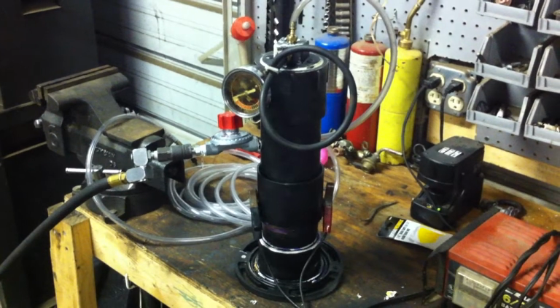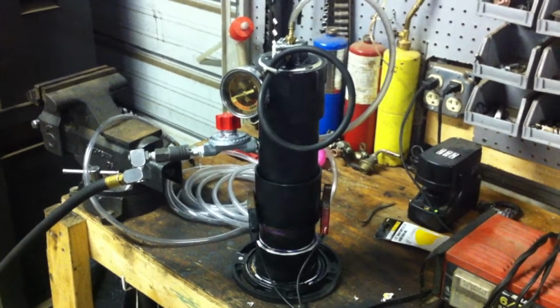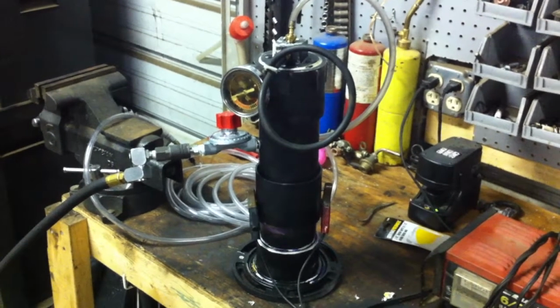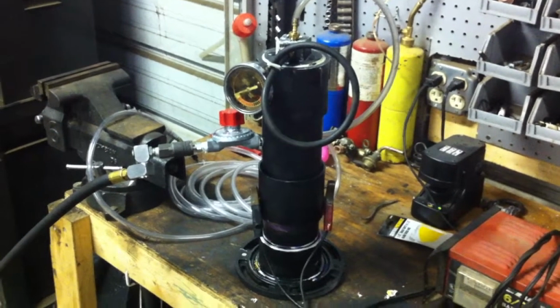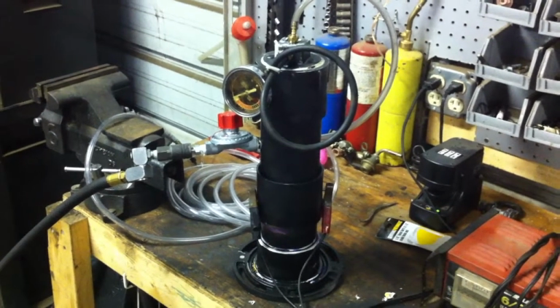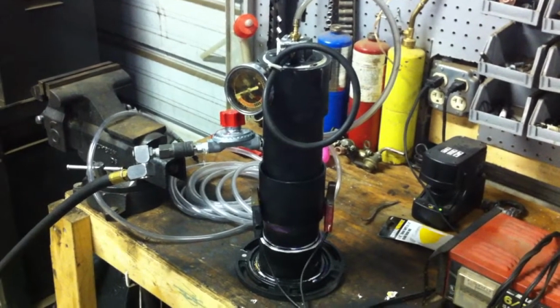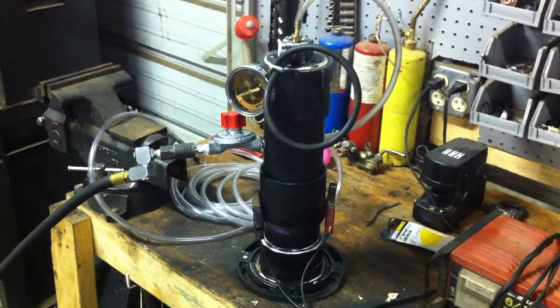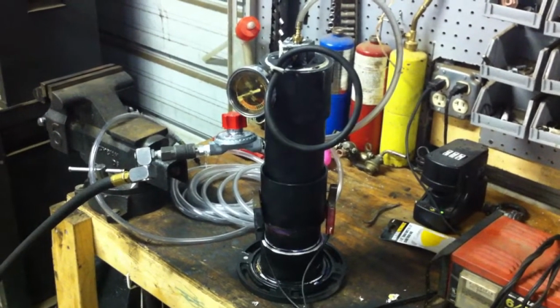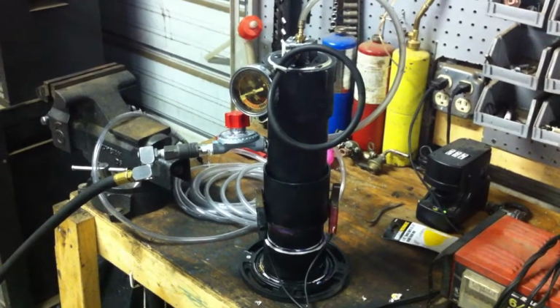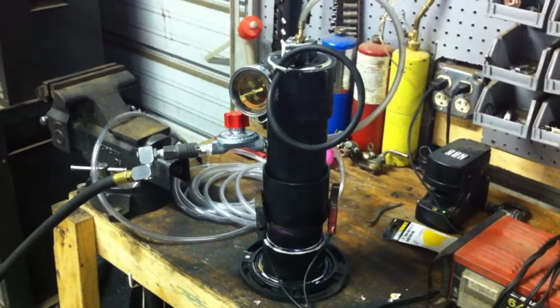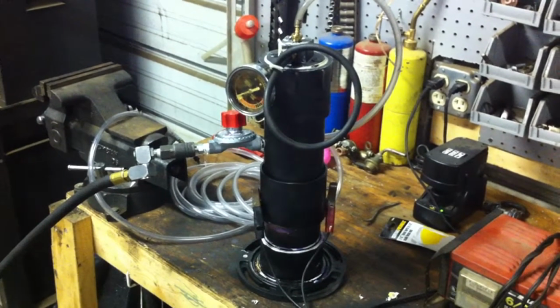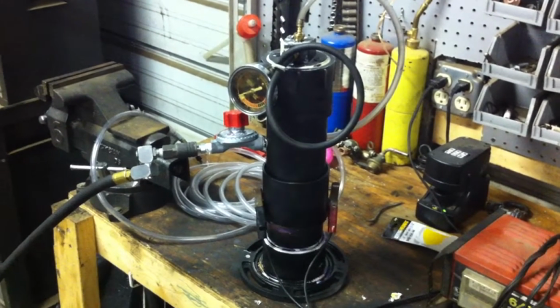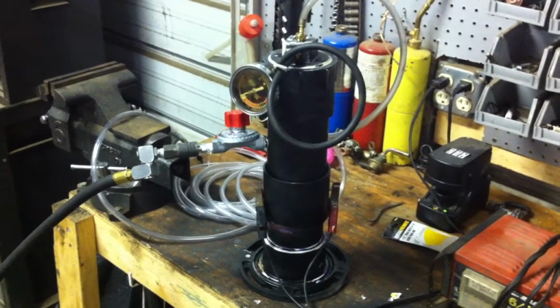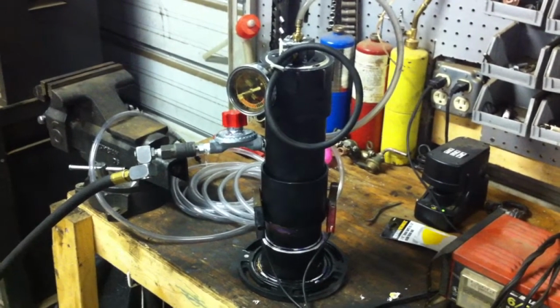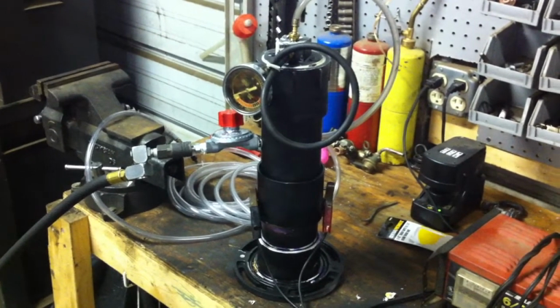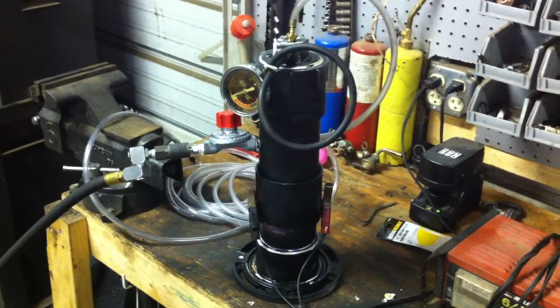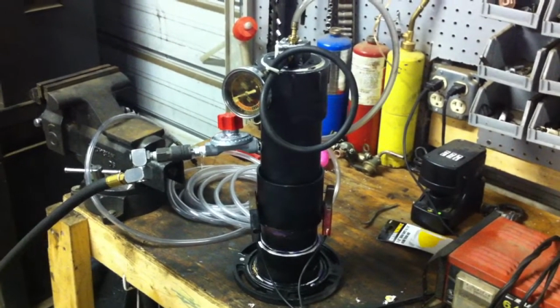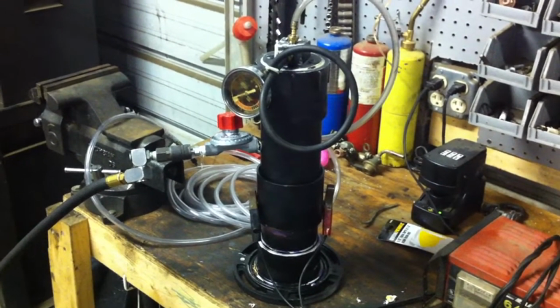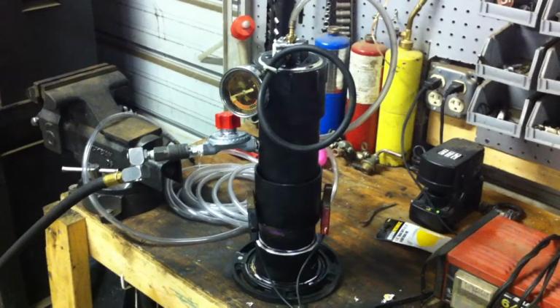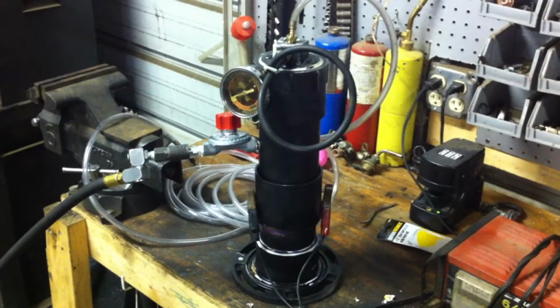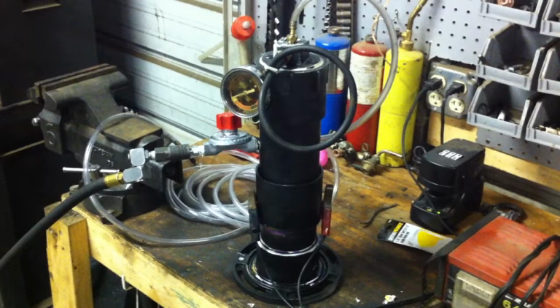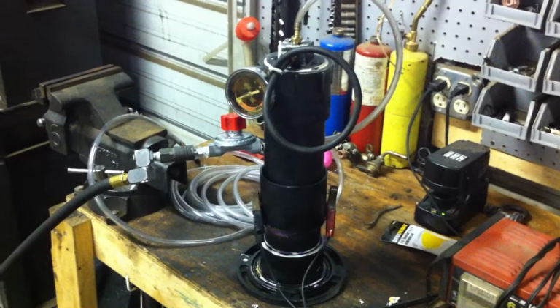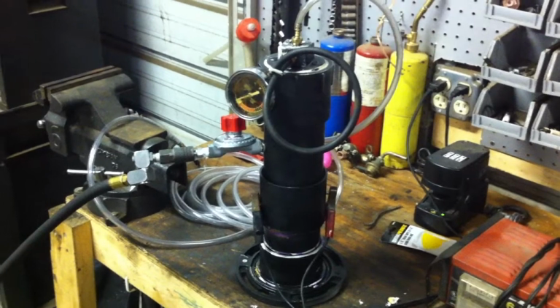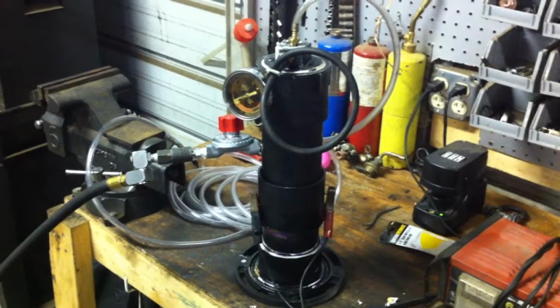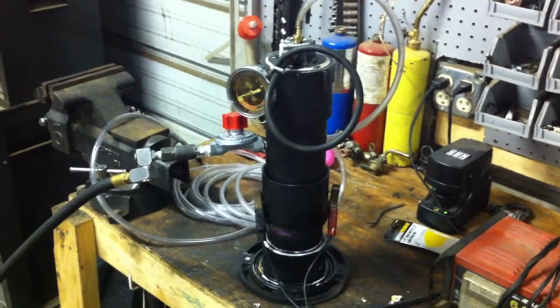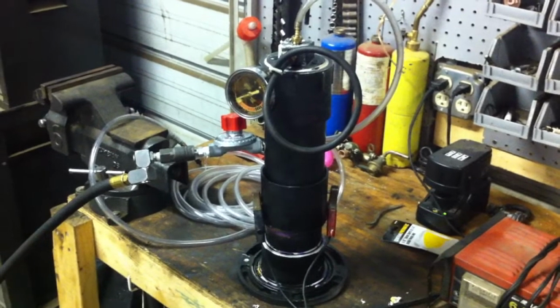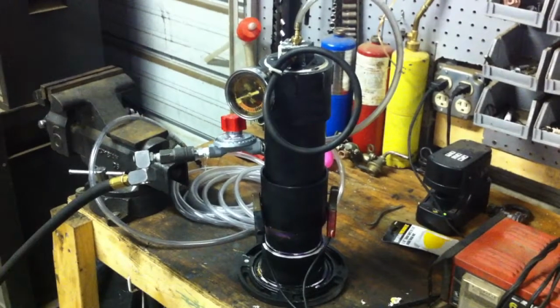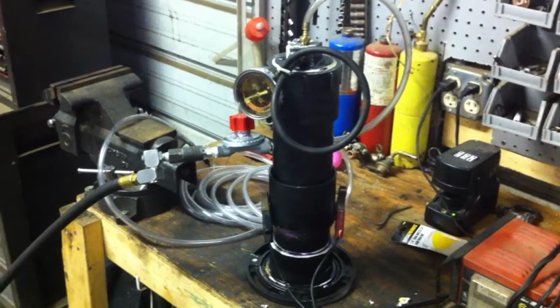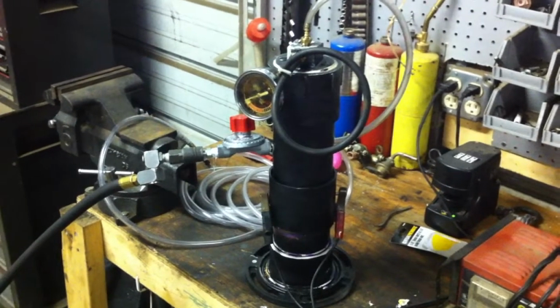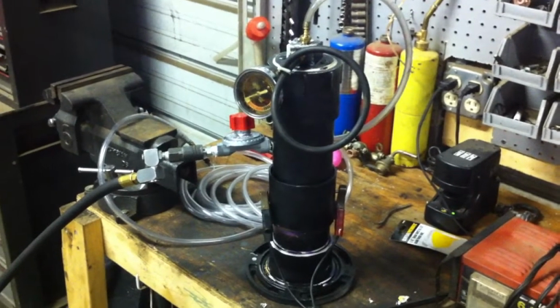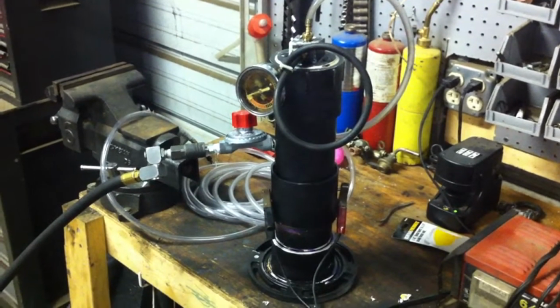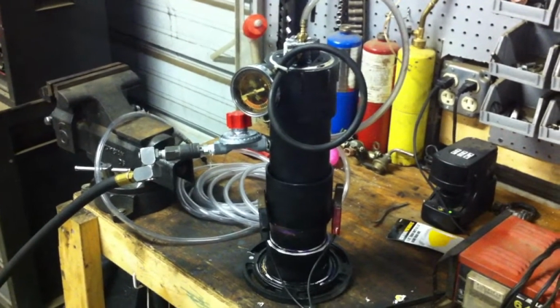Hi, I just wanted to show everybody this homemade evap smoke tester, vacuum leak tester that I made.